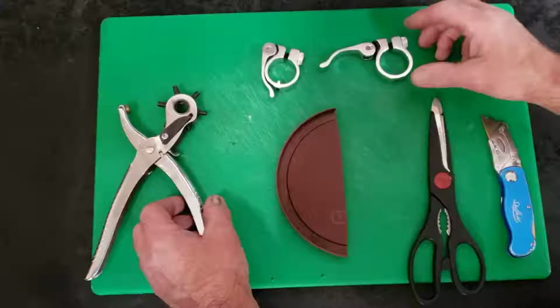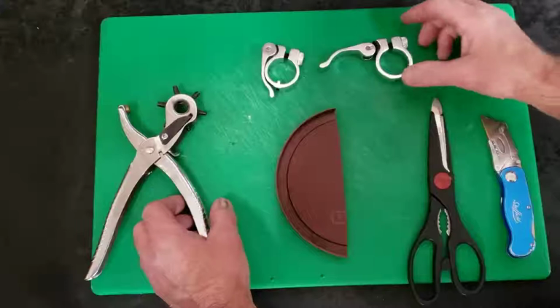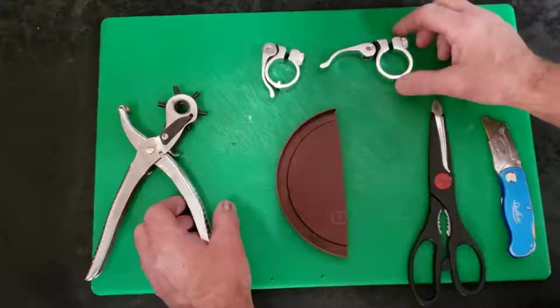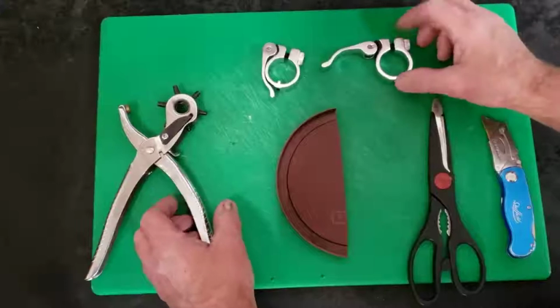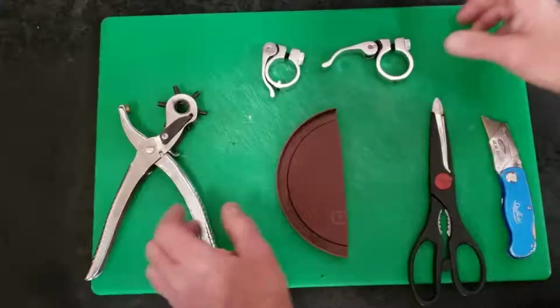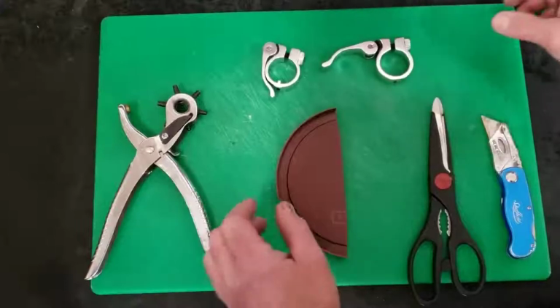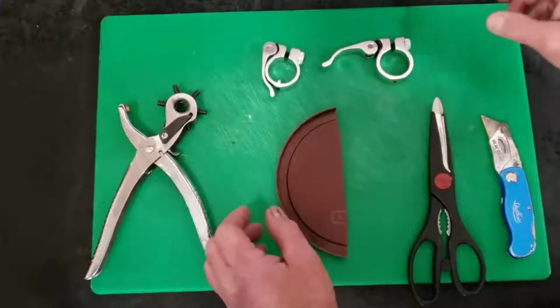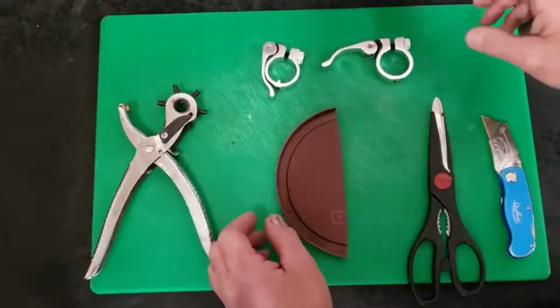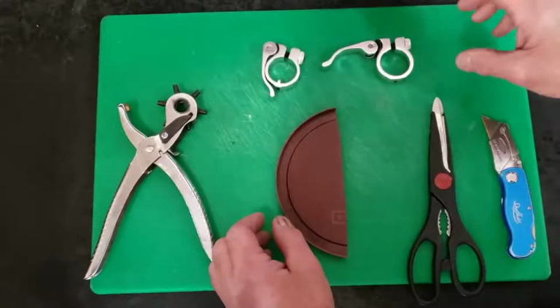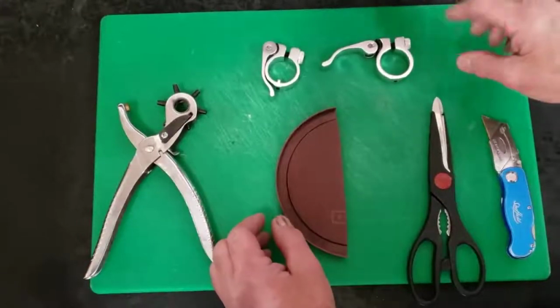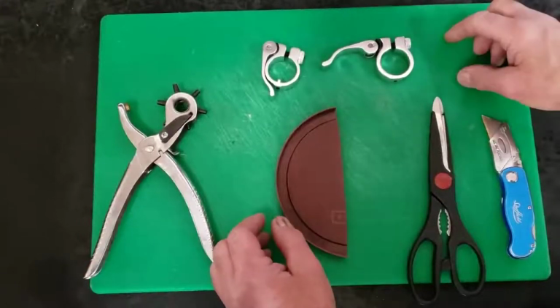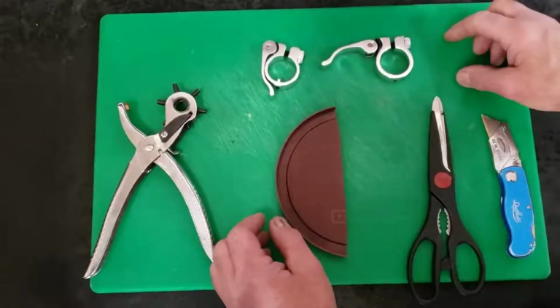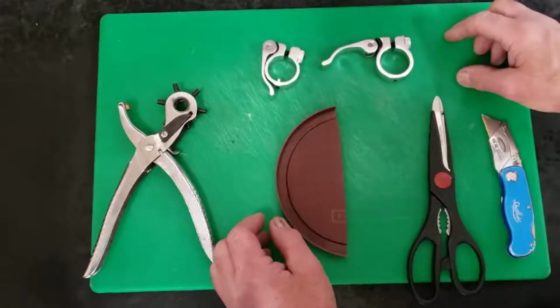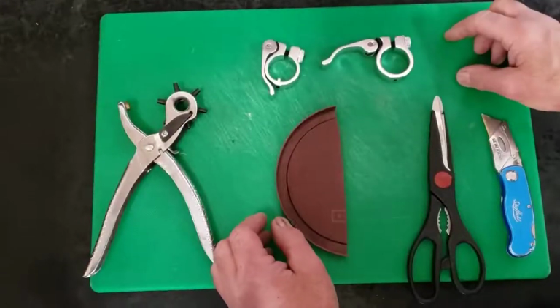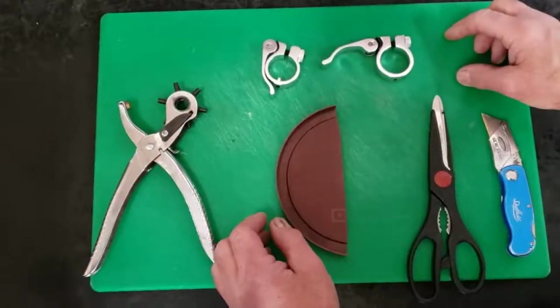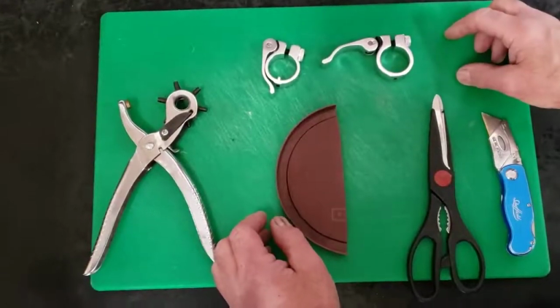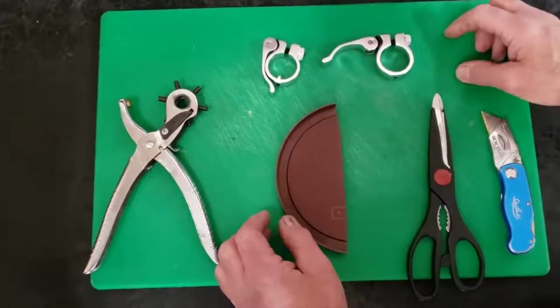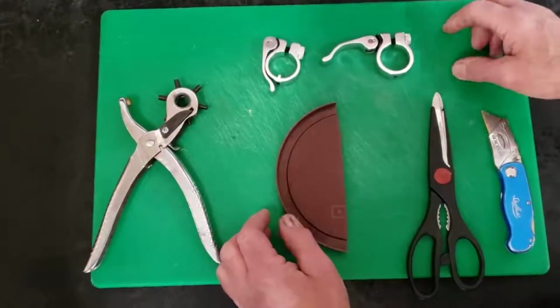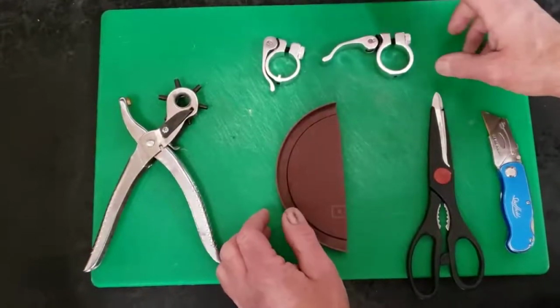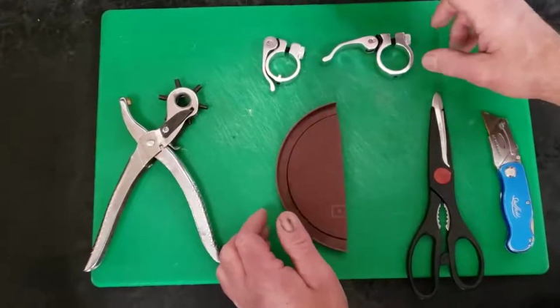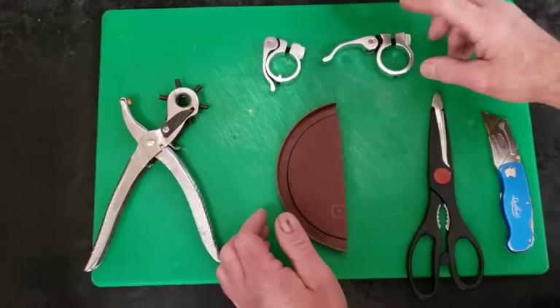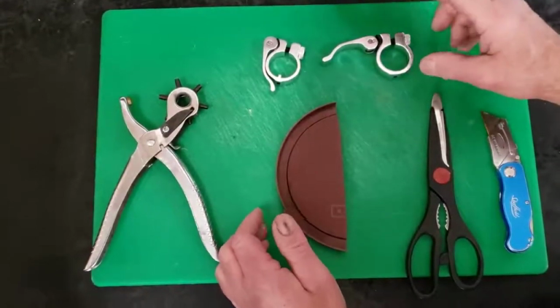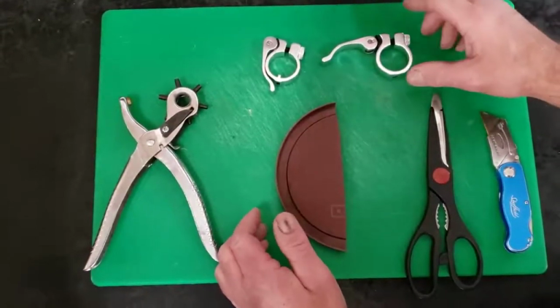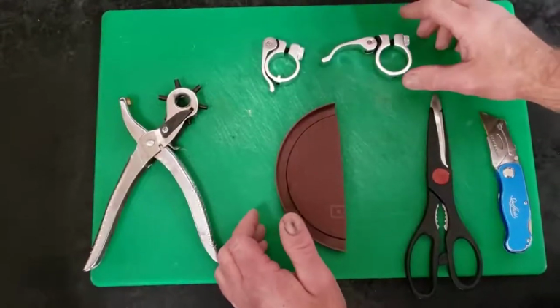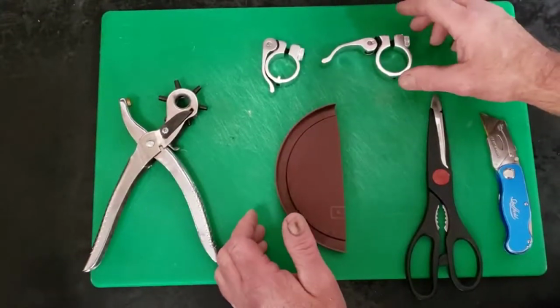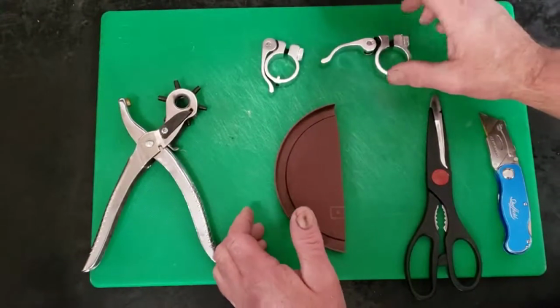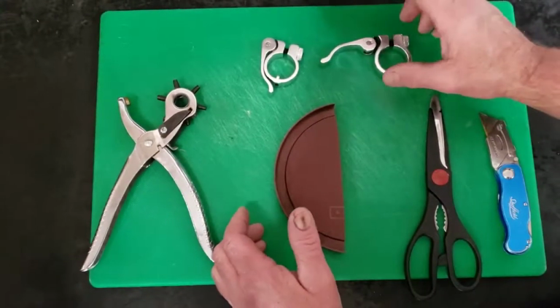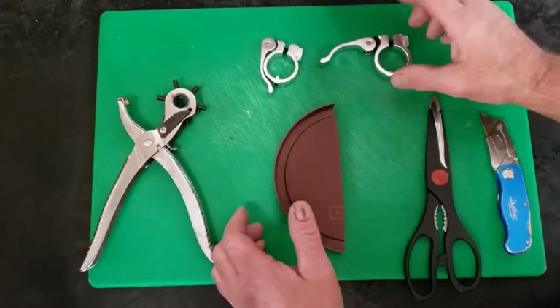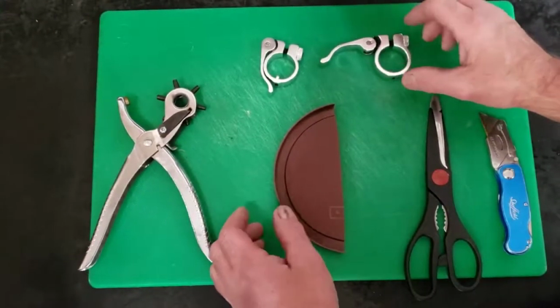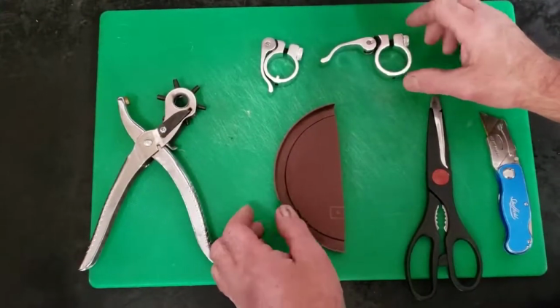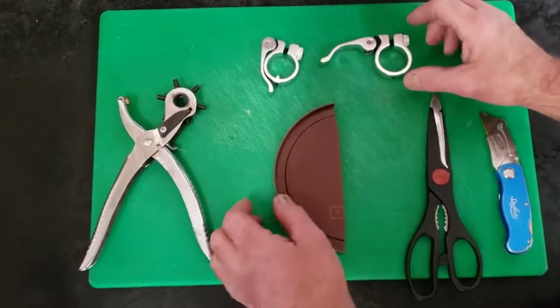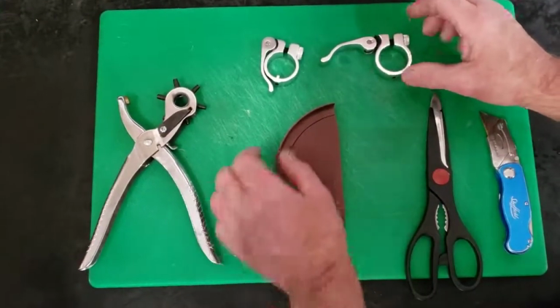Hi folks, this is Tony at Travel Scoot. In this video we're going to show you a simple little clamp repair.